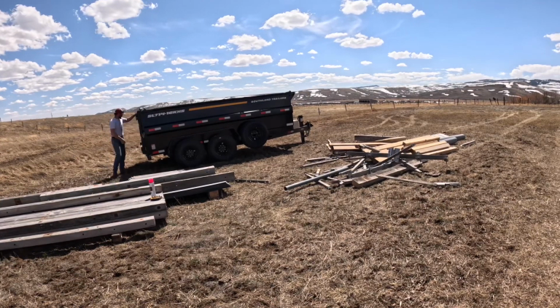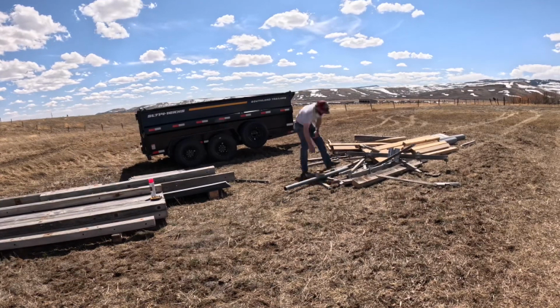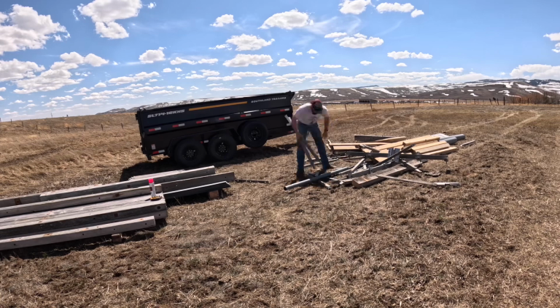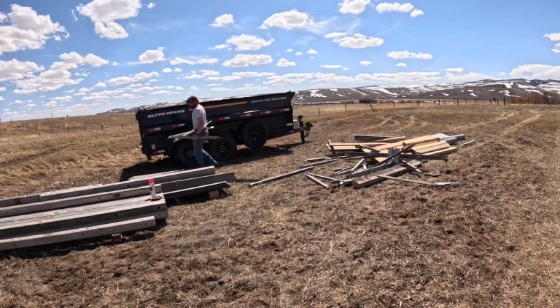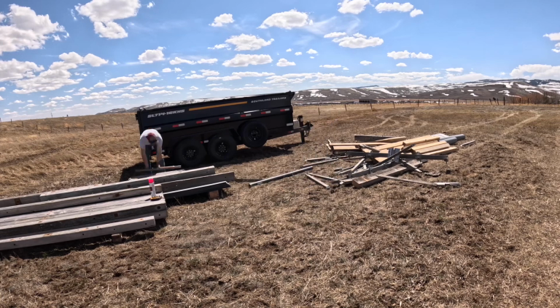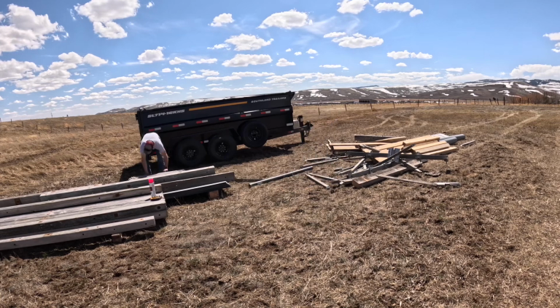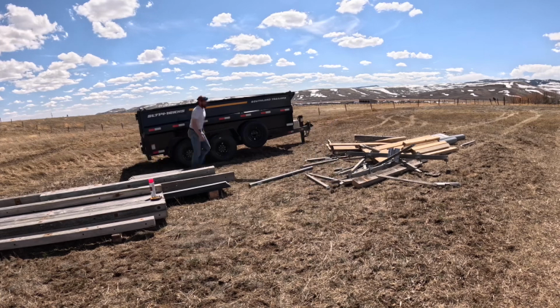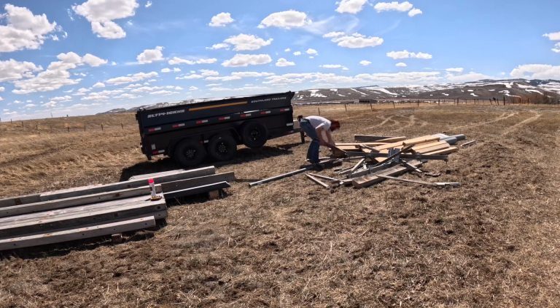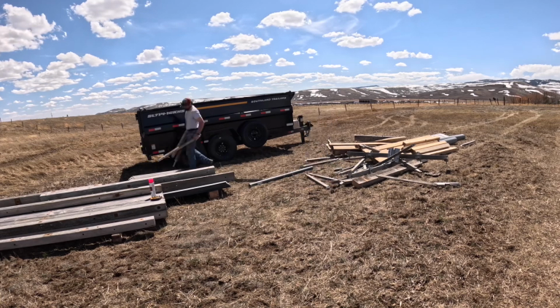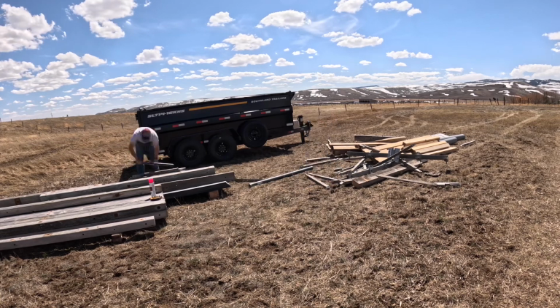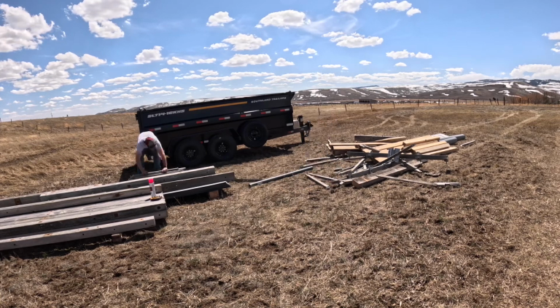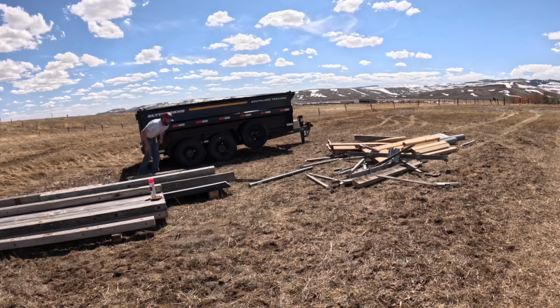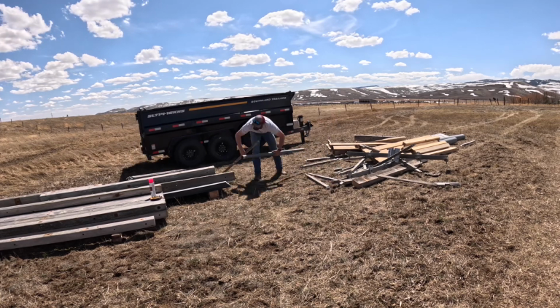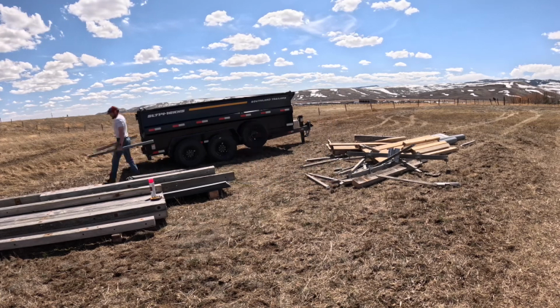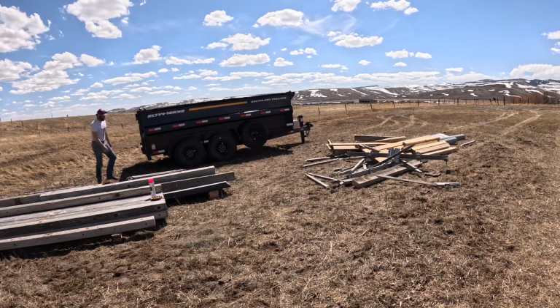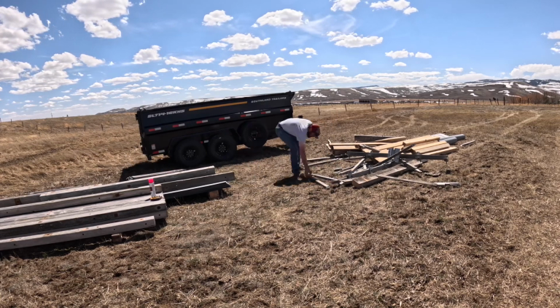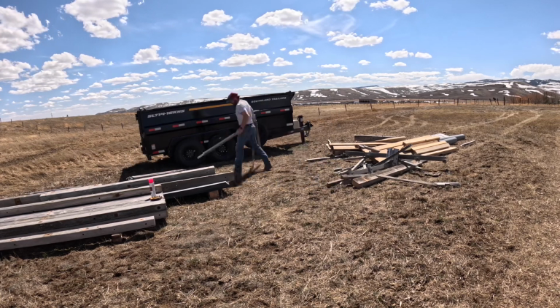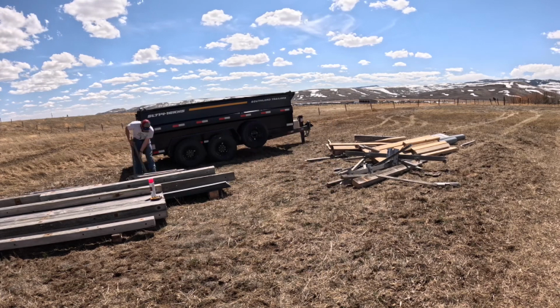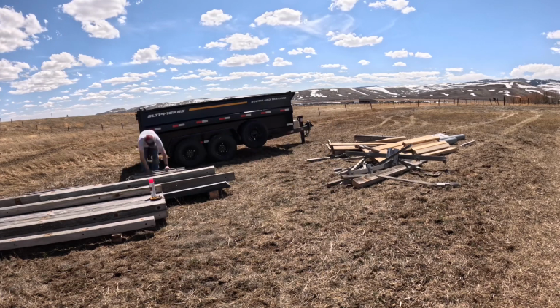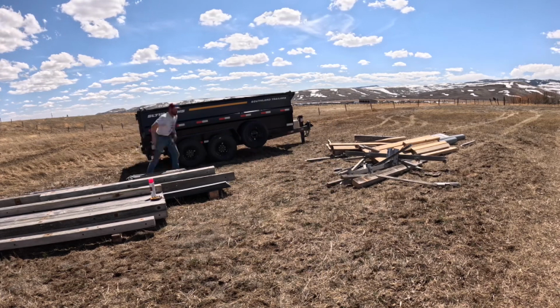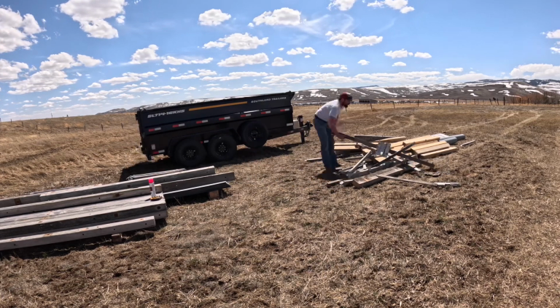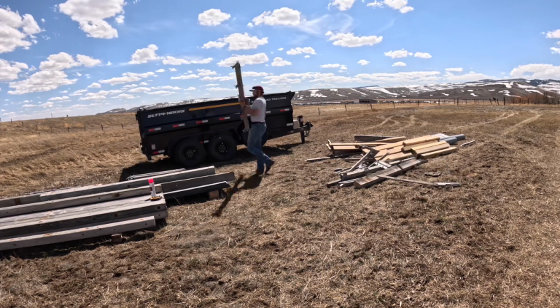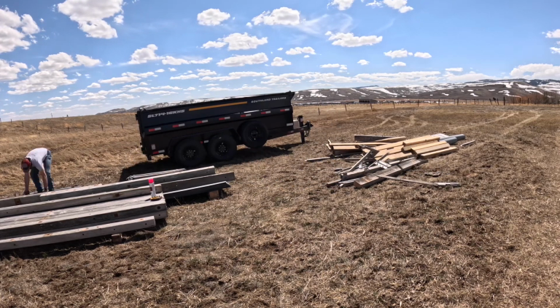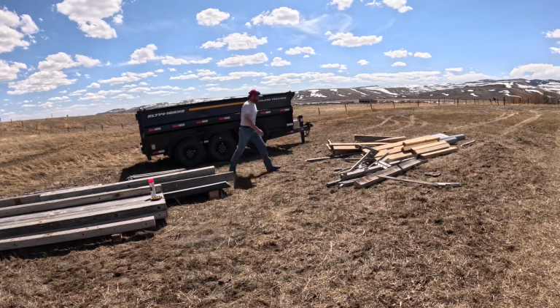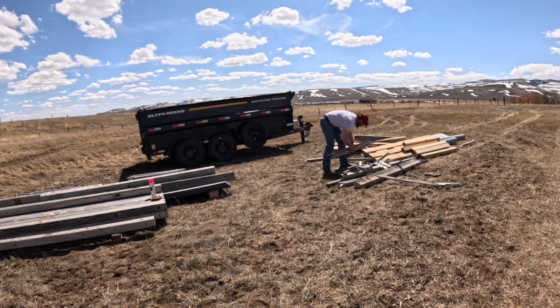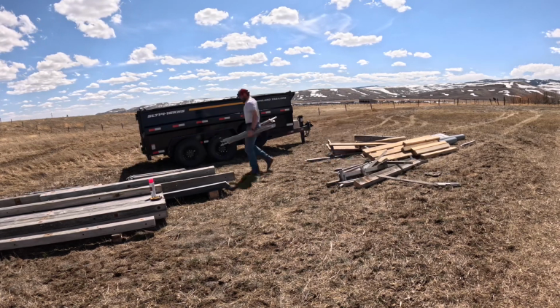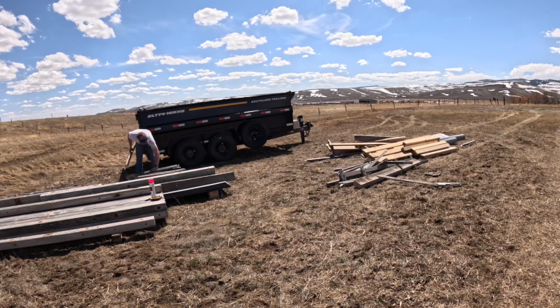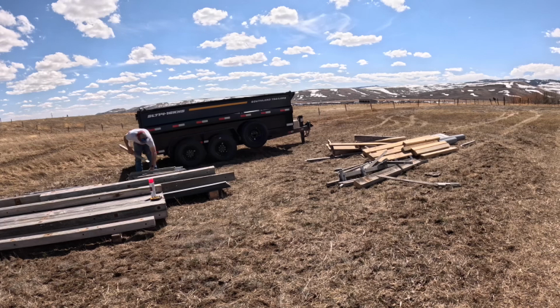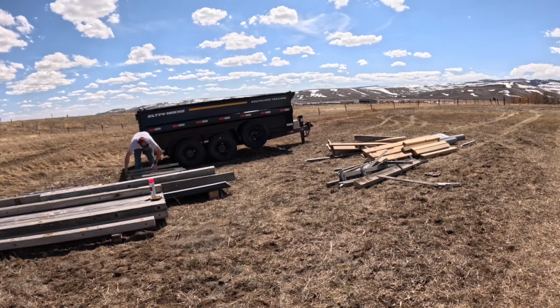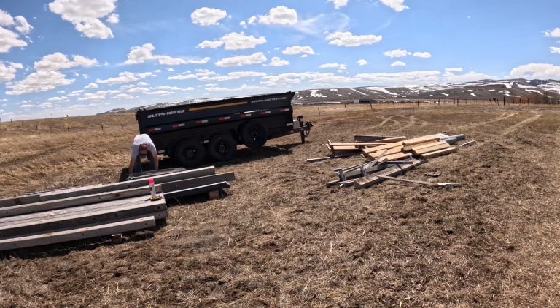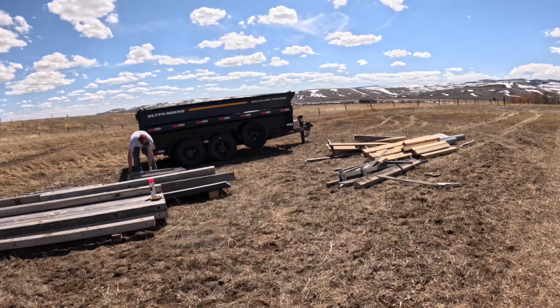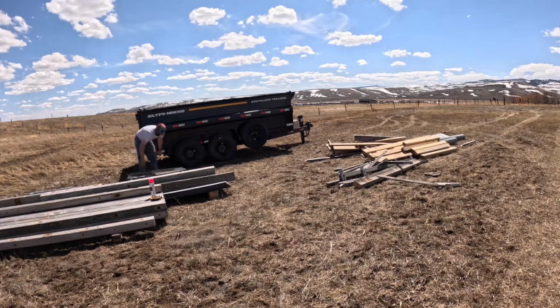Just going to end my day here, clean up this material I brought up, getting it stacked nice. Here we go, finishing up.